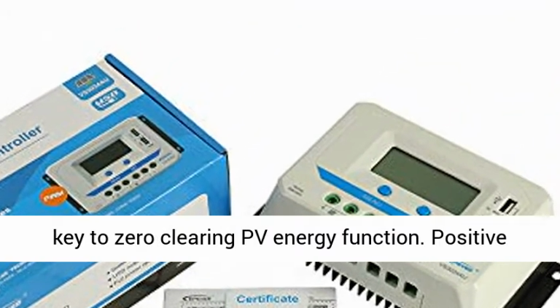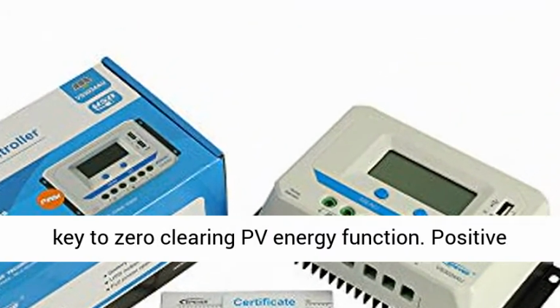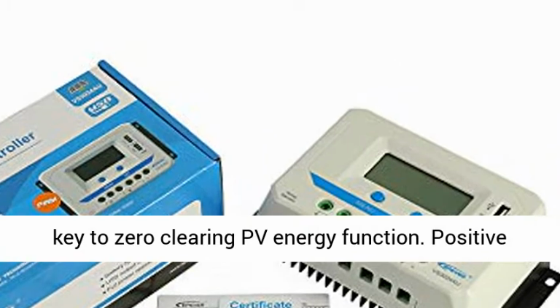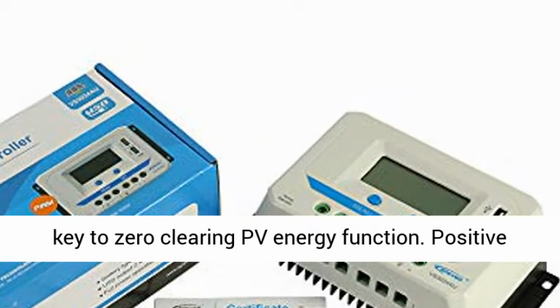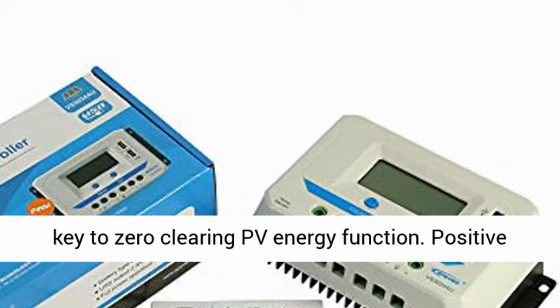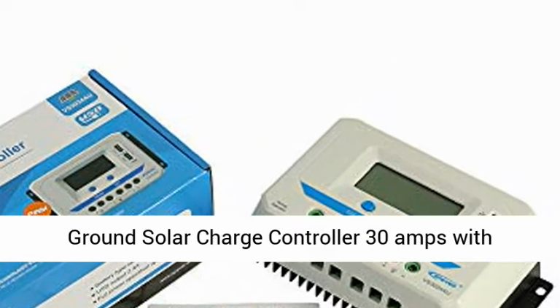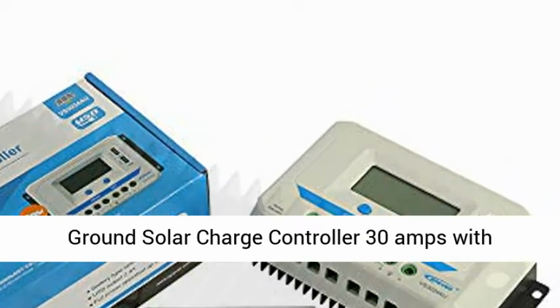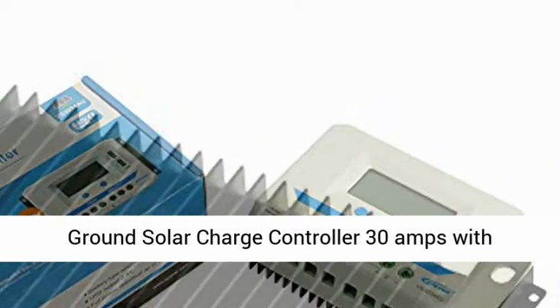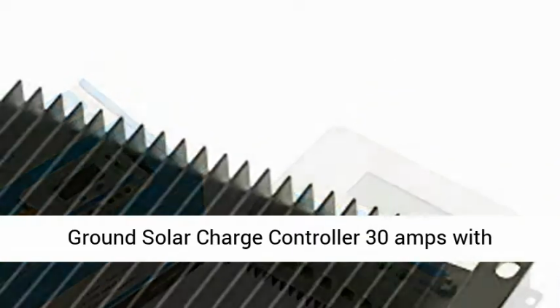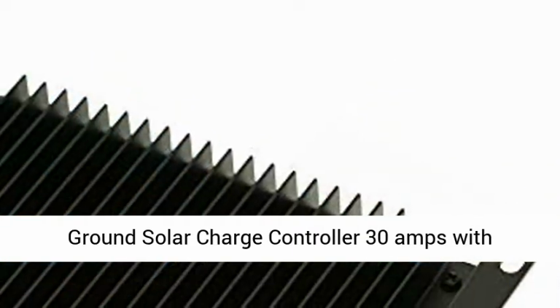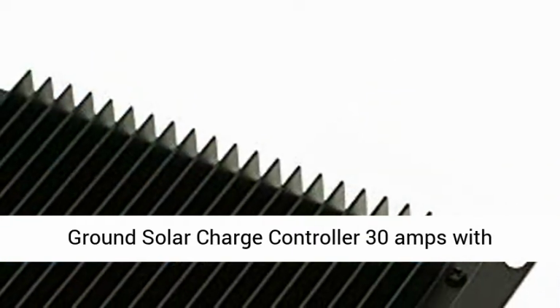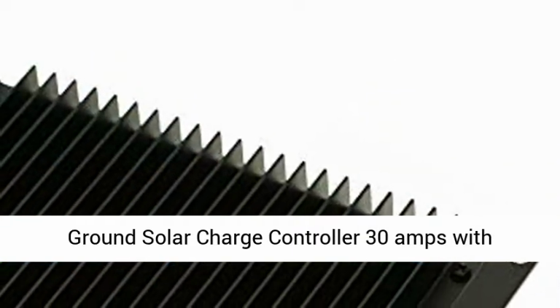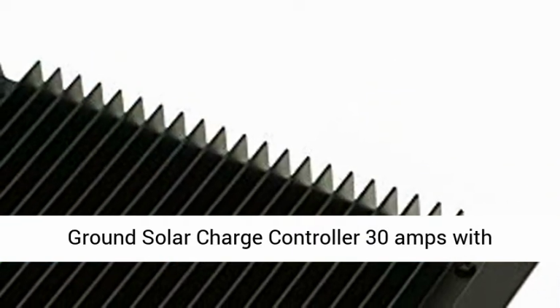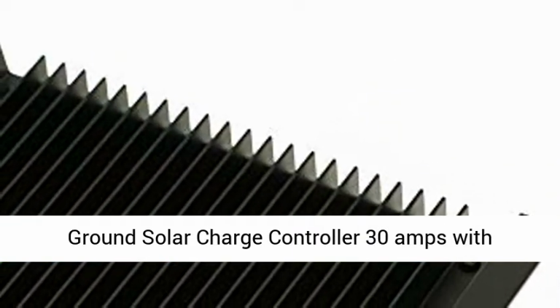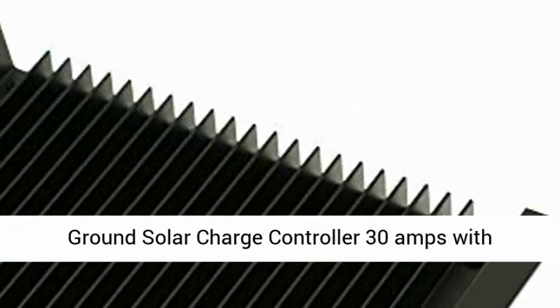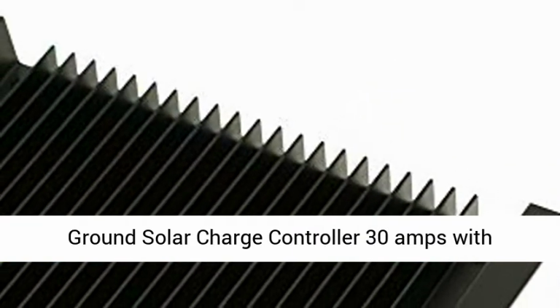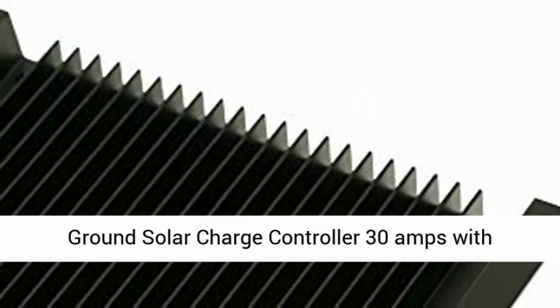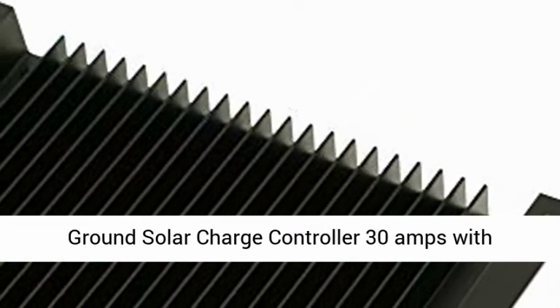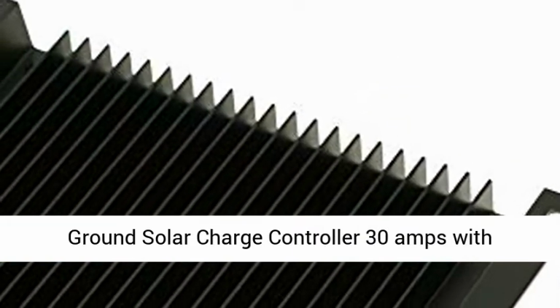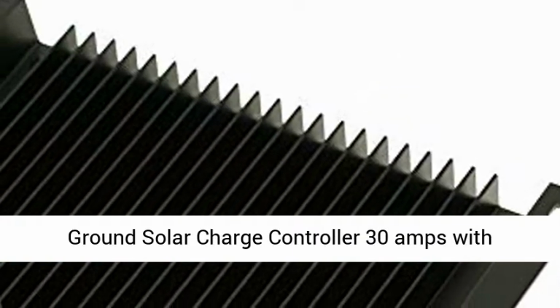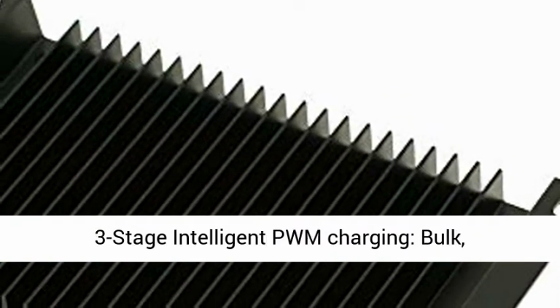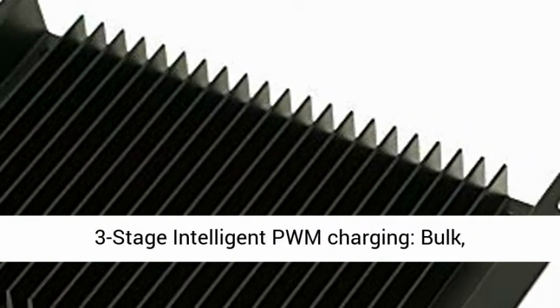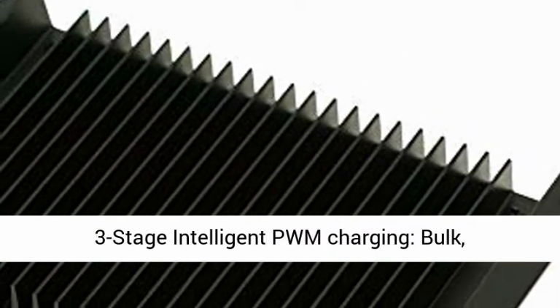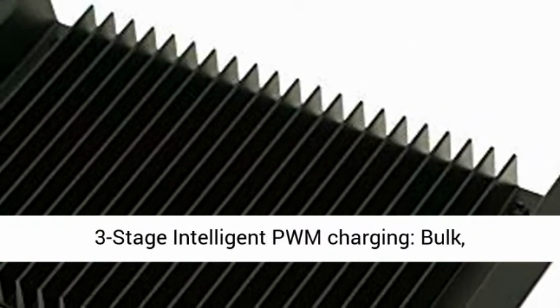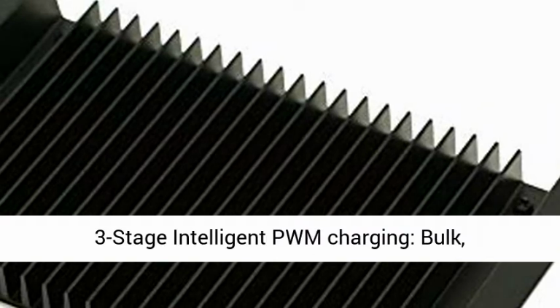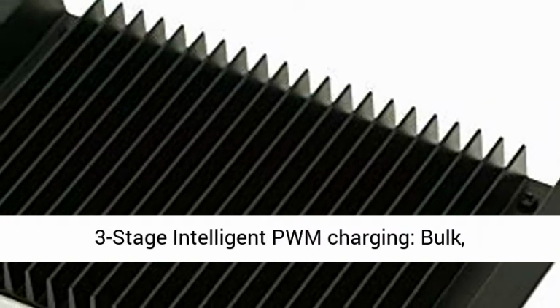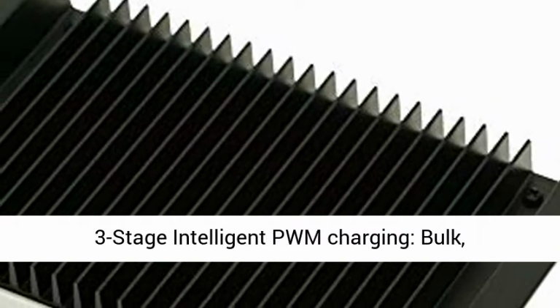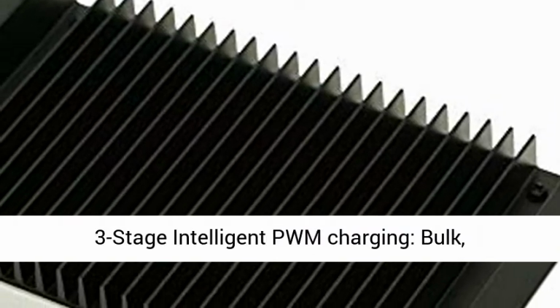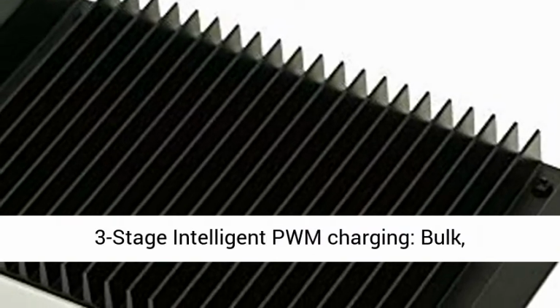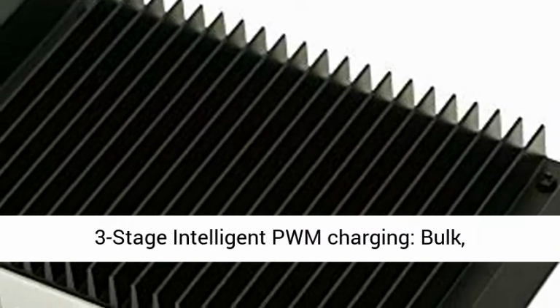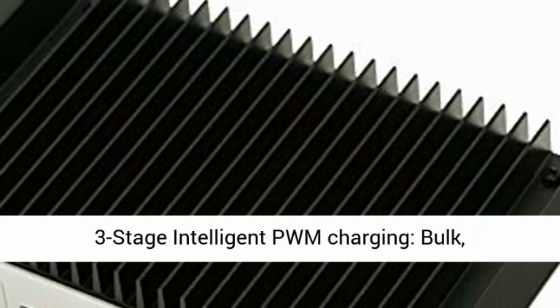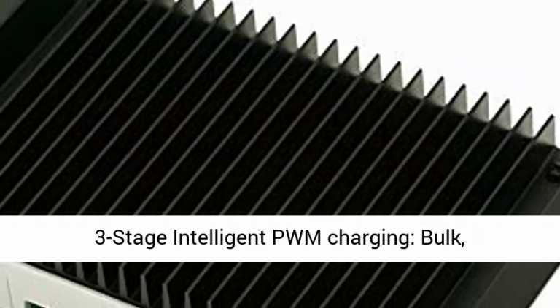The LCD display shows PV Voltage, Current, and KWH. Battery Voltage, Current, and Temperature. Load Current, KWH, and Work Mode. One key to zero clearing PV energy function. Positive ground solar charge controller.